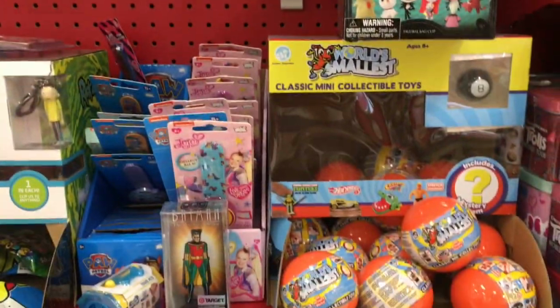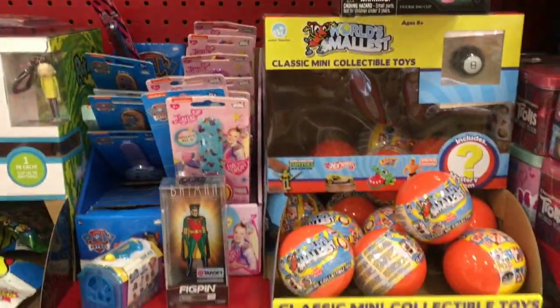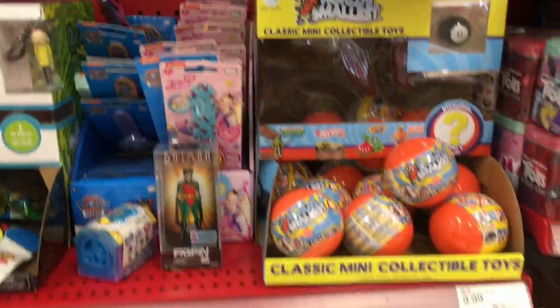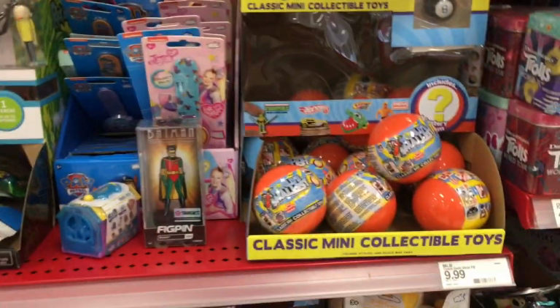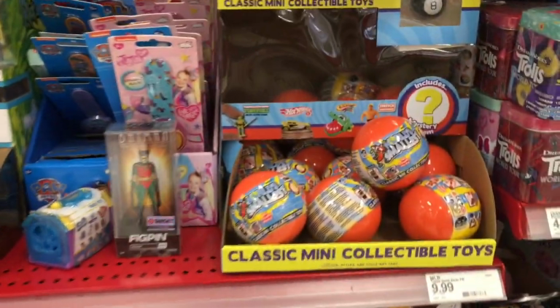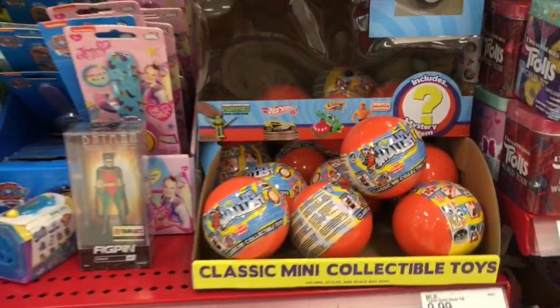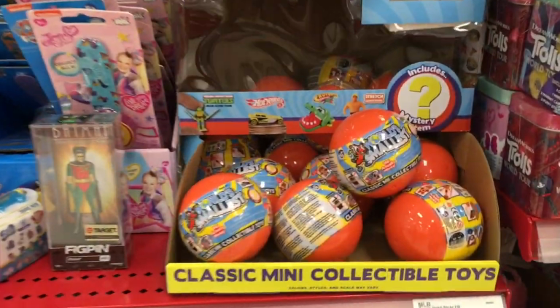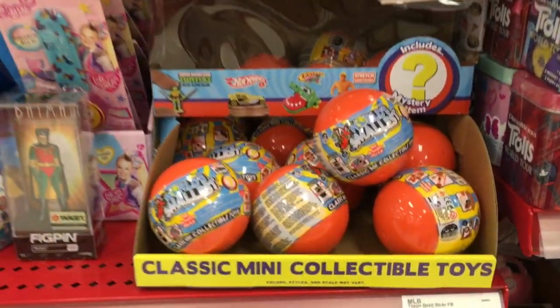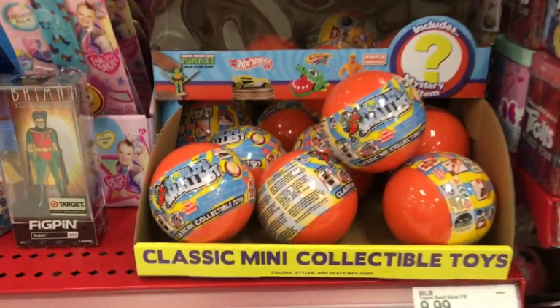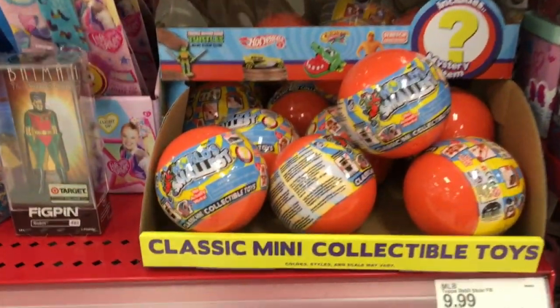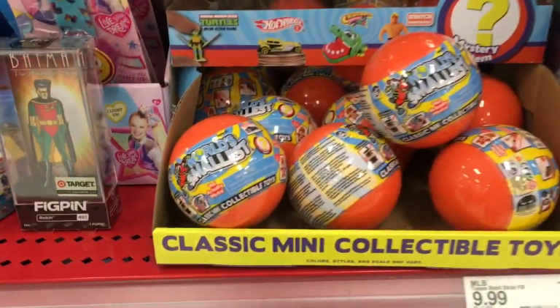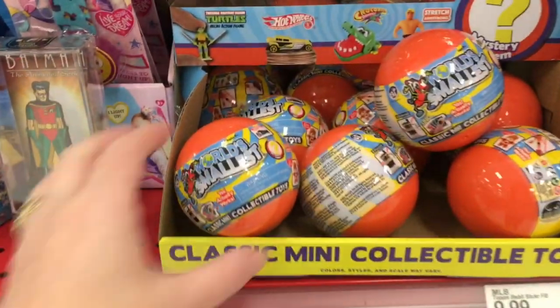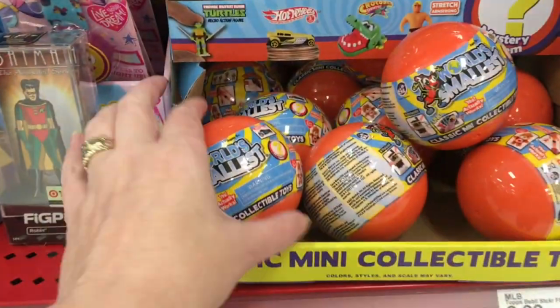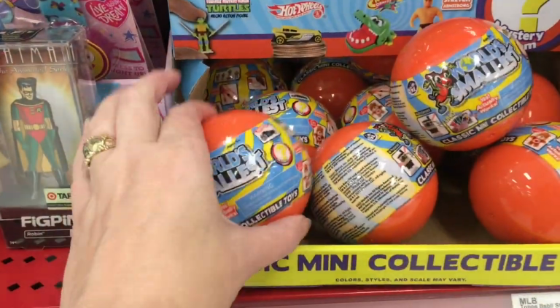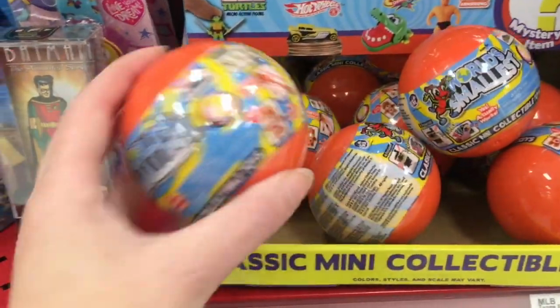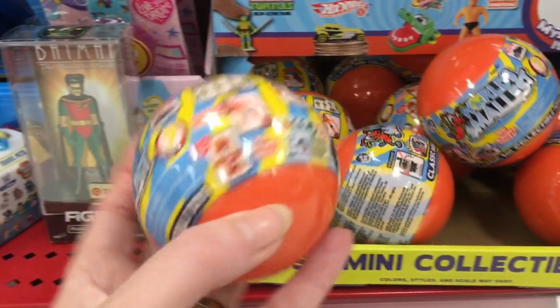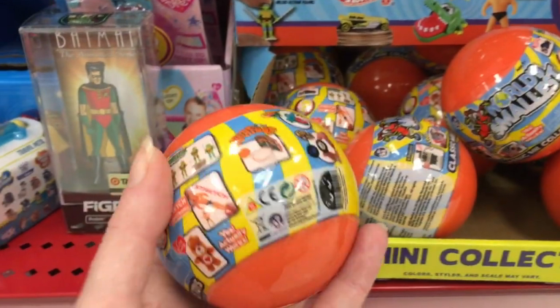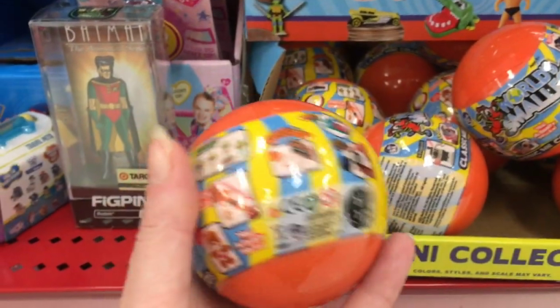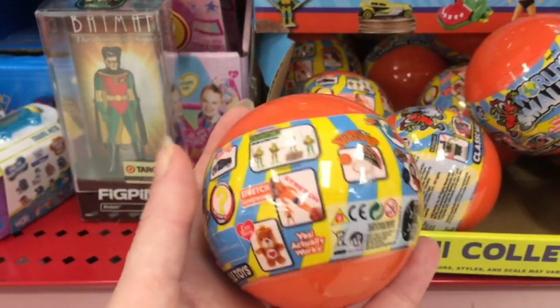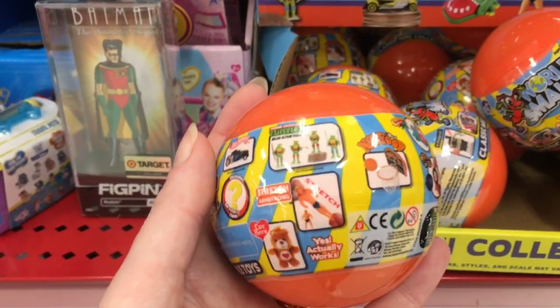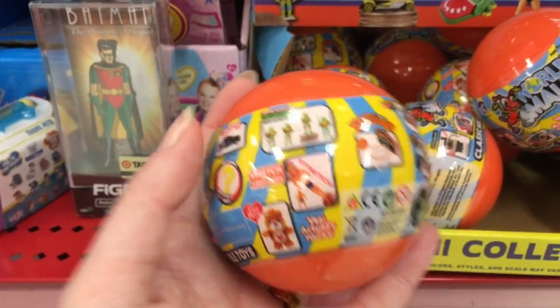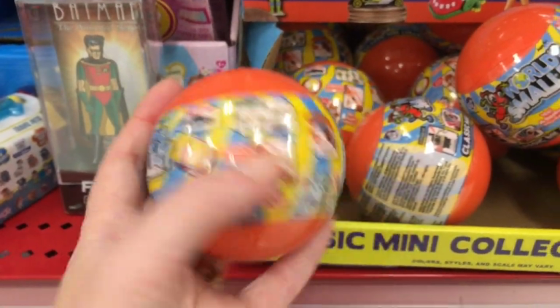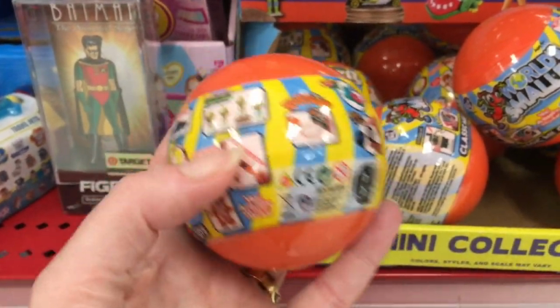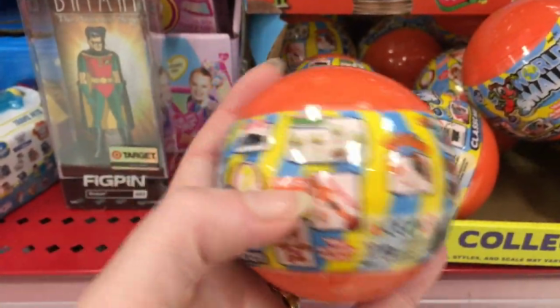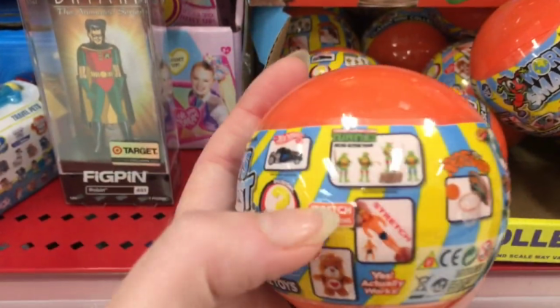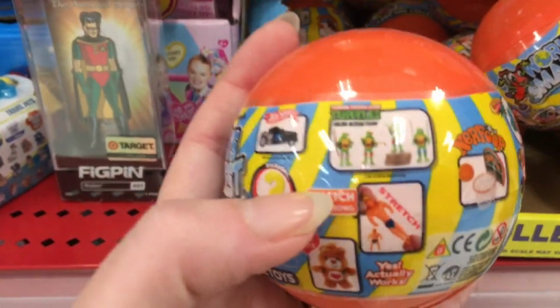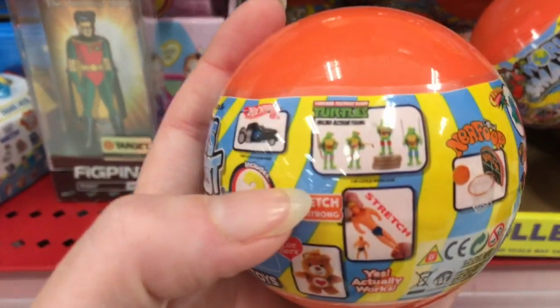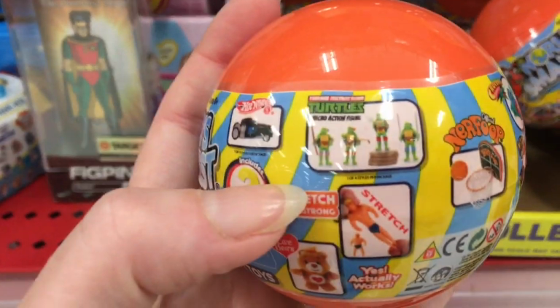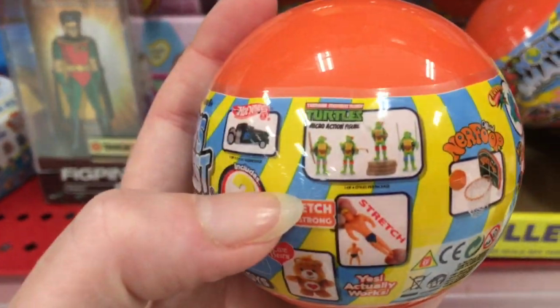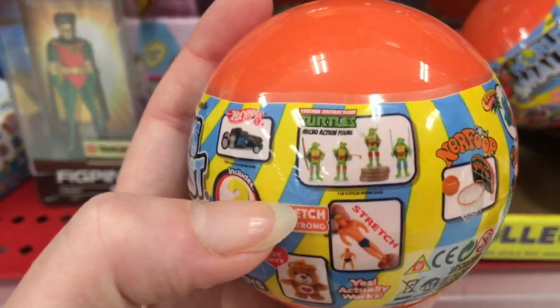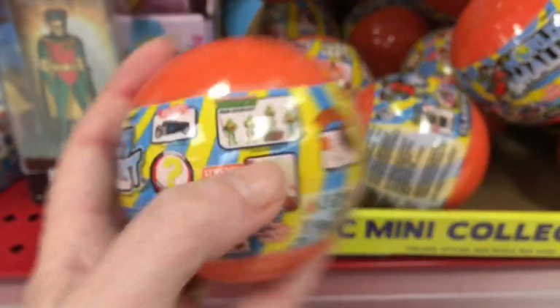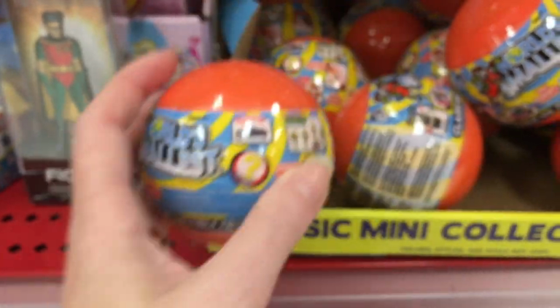They also have a really cool blind bag section. Oh, they have some World's Smallest capsules, which are really cool — there's even Ninja Turtles, that's awesome.